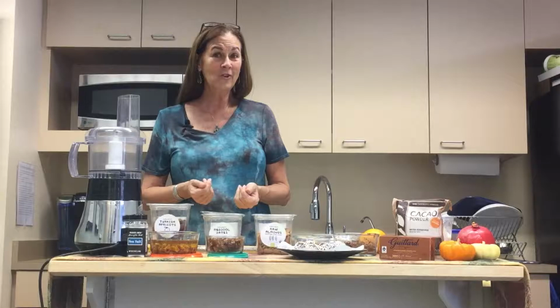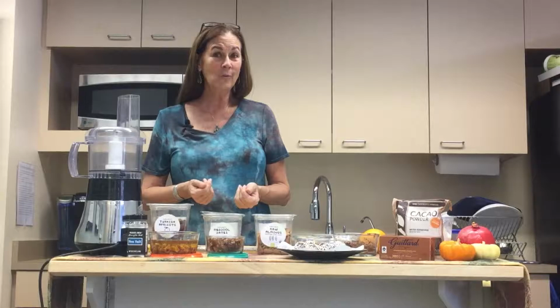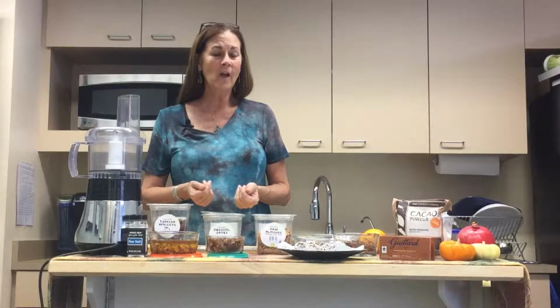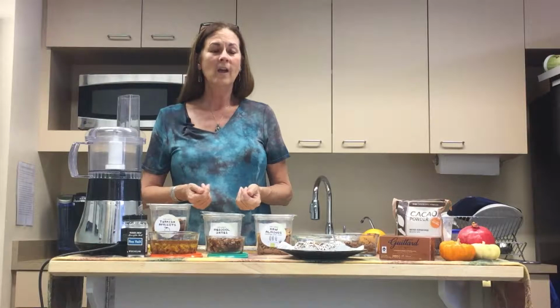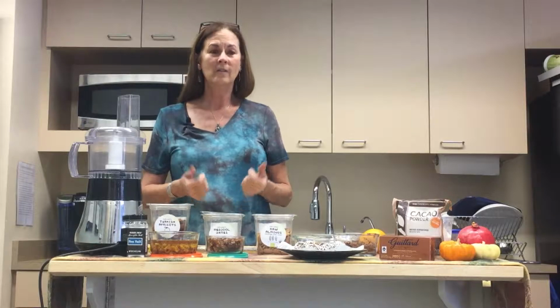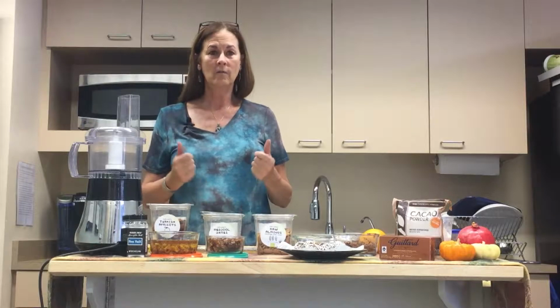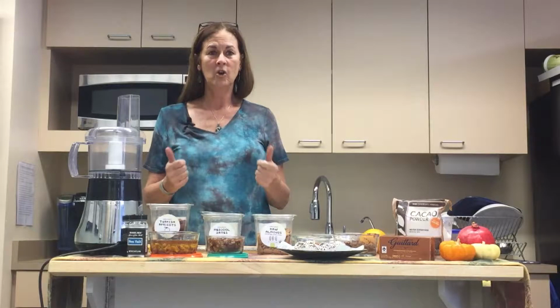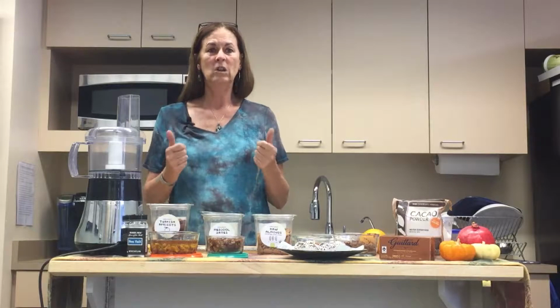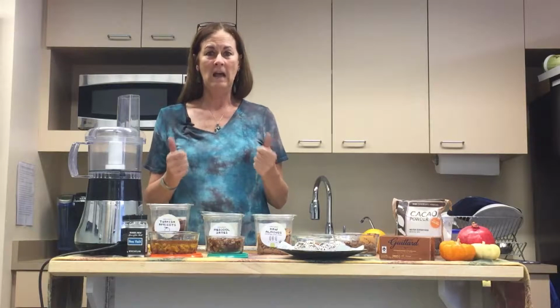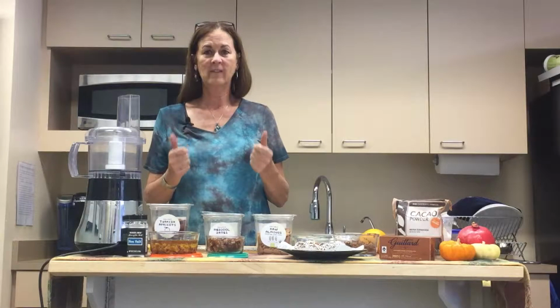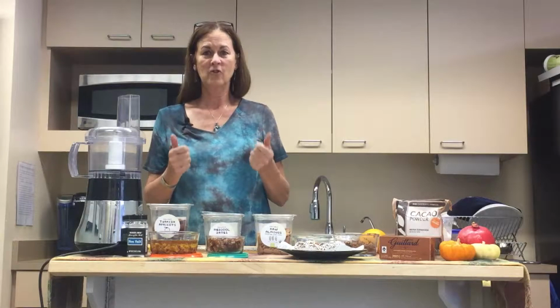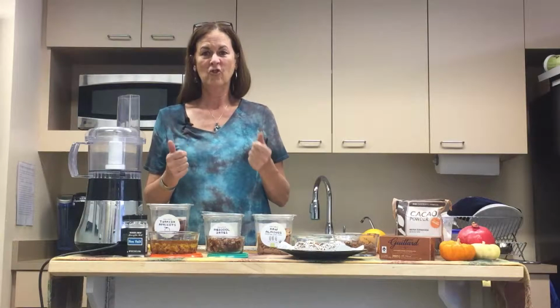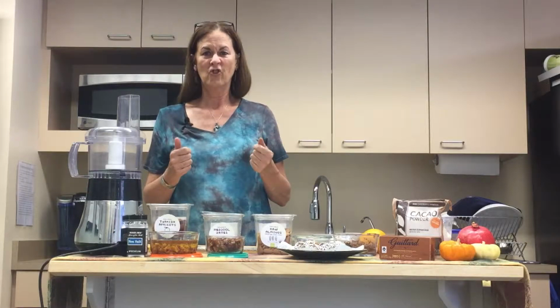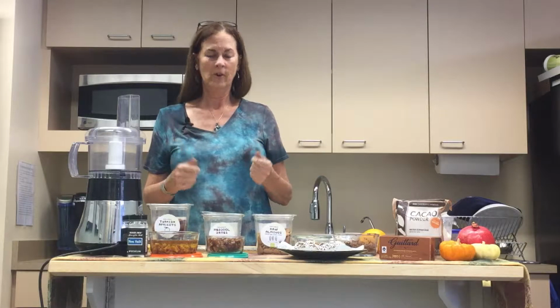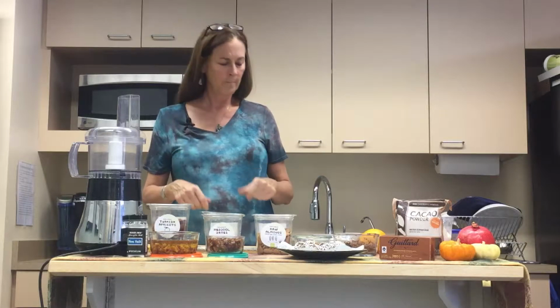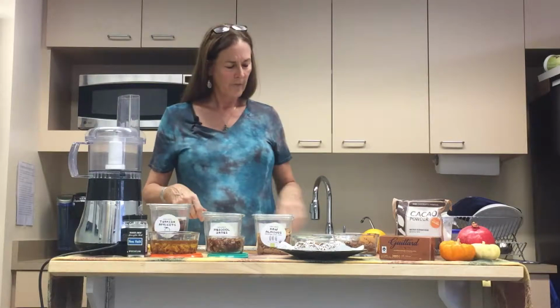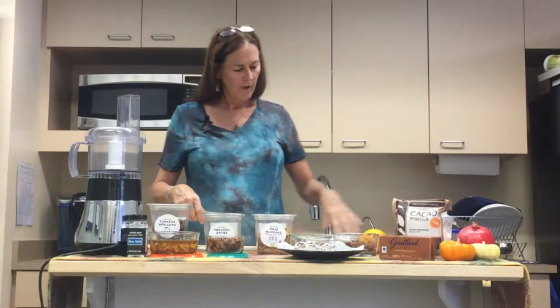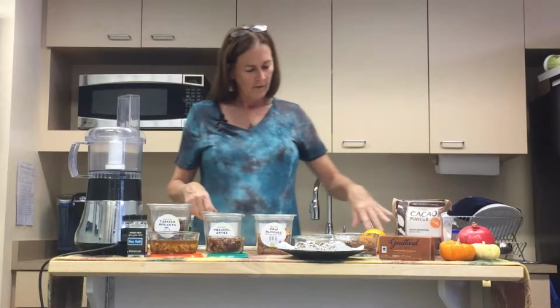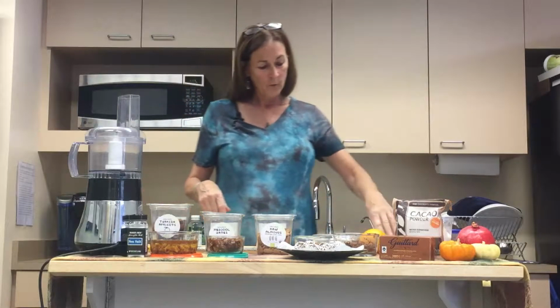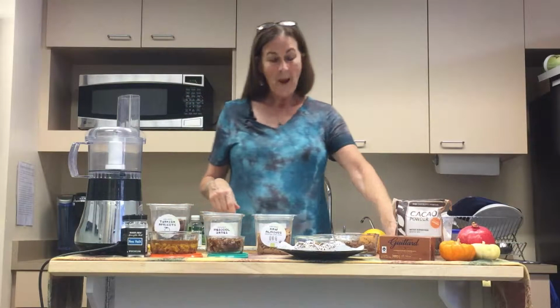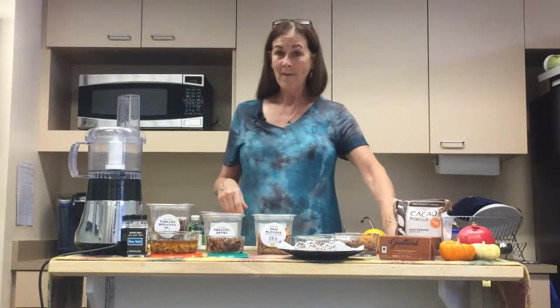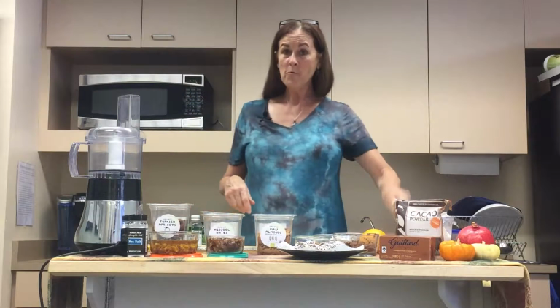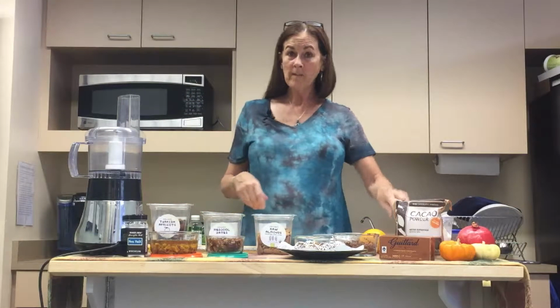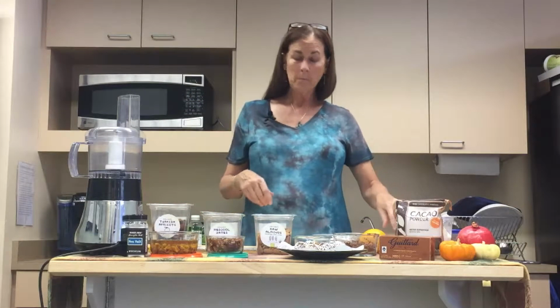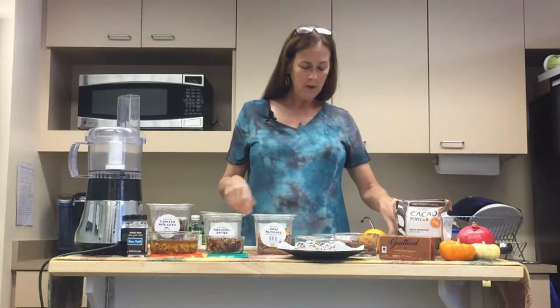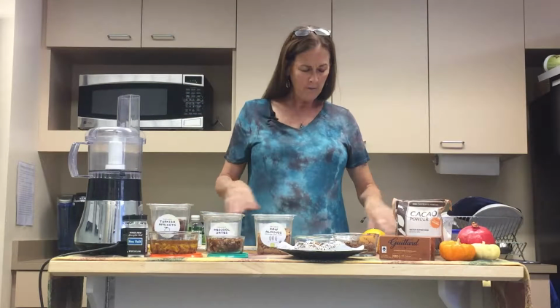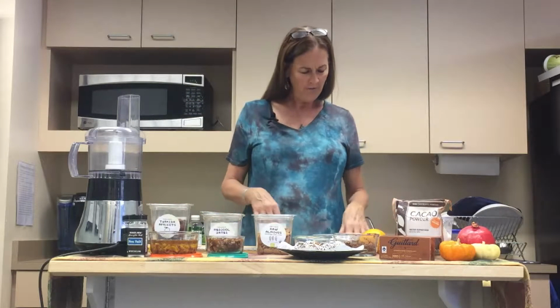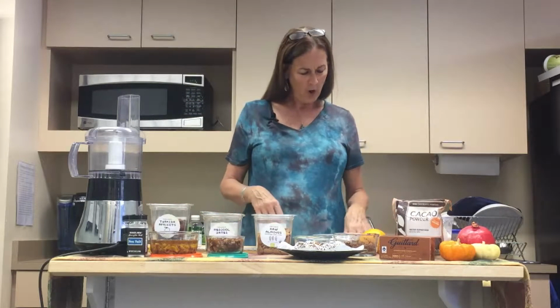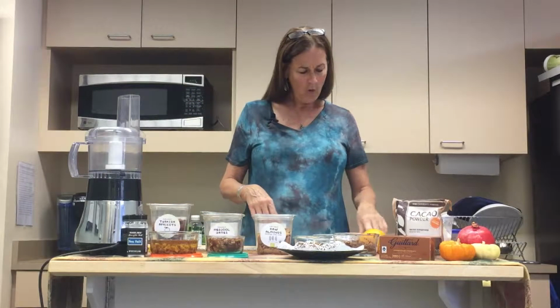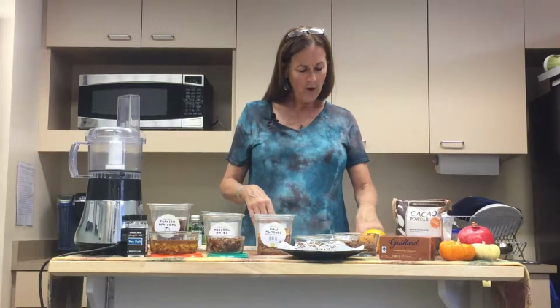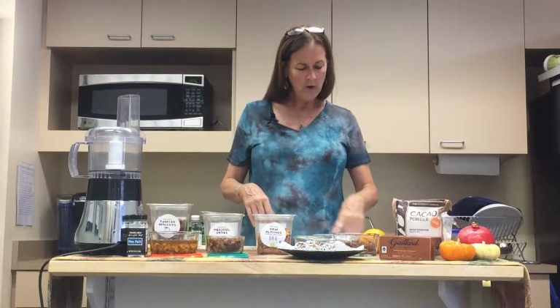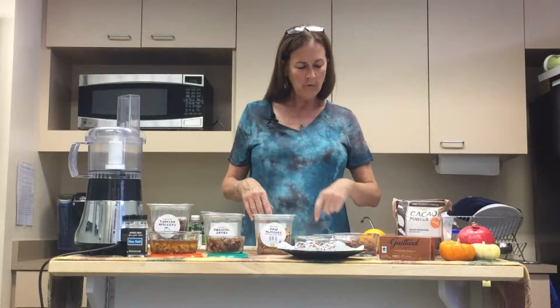Hi, I'm Nancy Berang, and I'm the nutritionist here at Kansas Care Point, and today we're in for a treat.